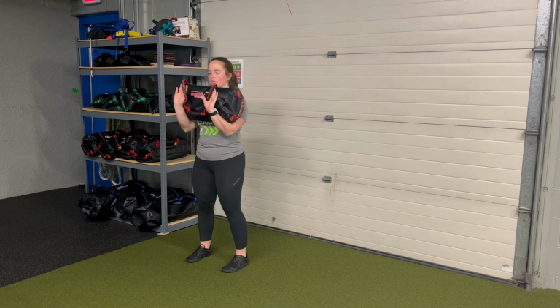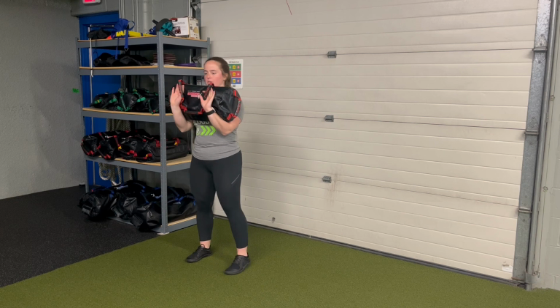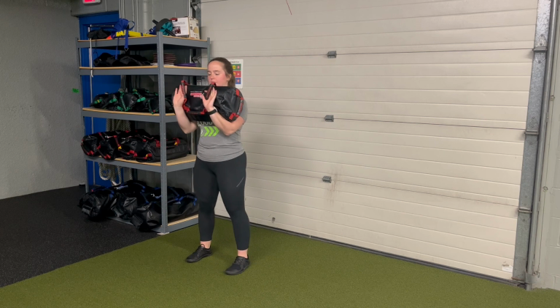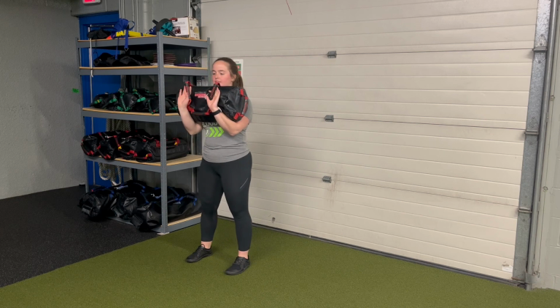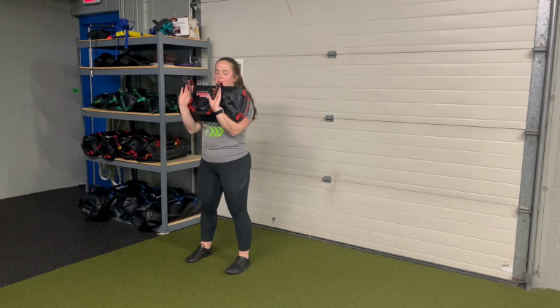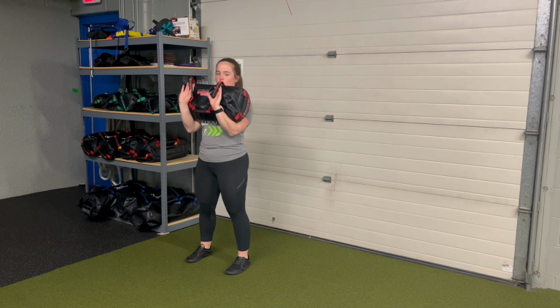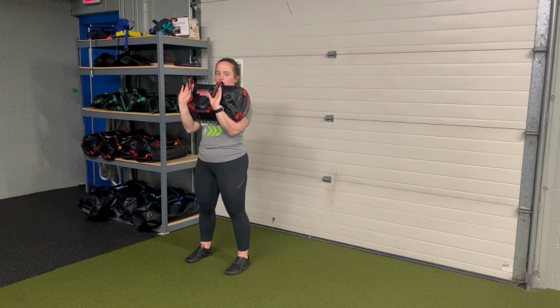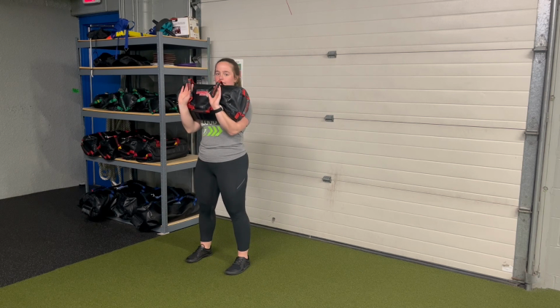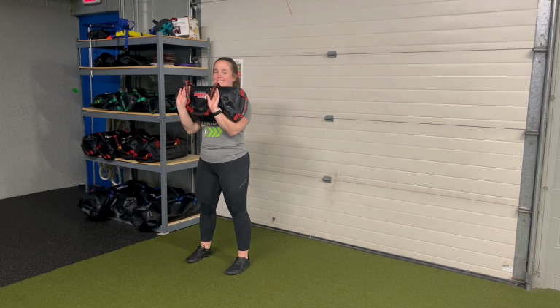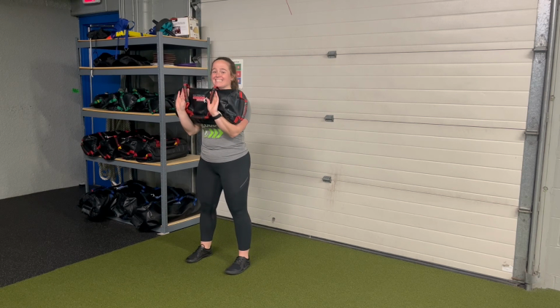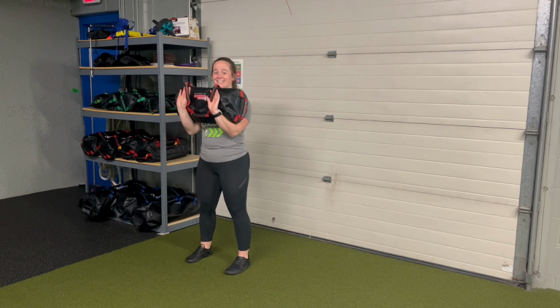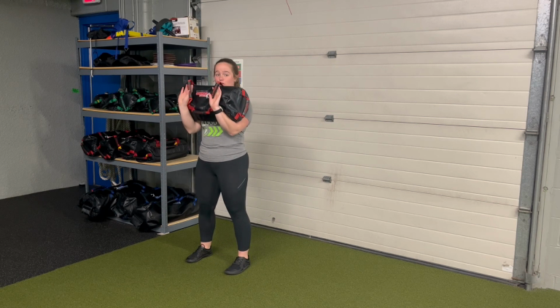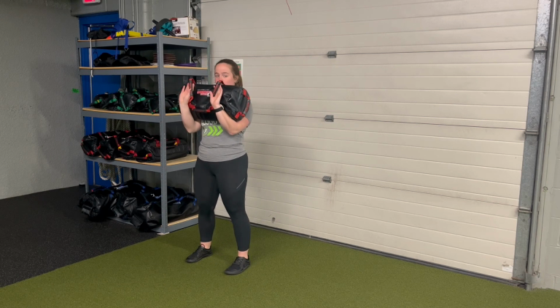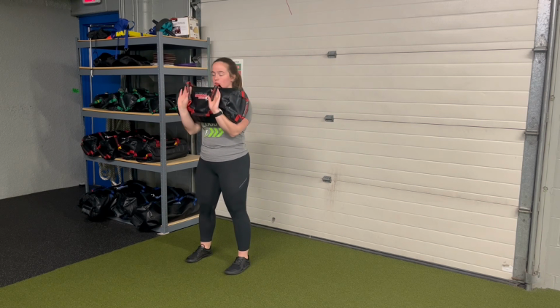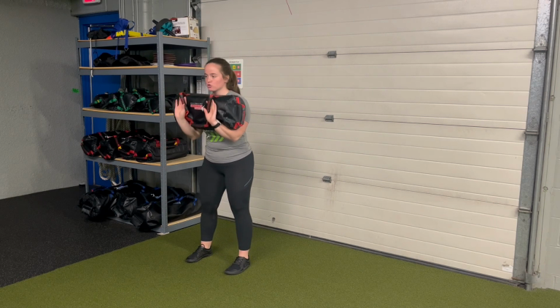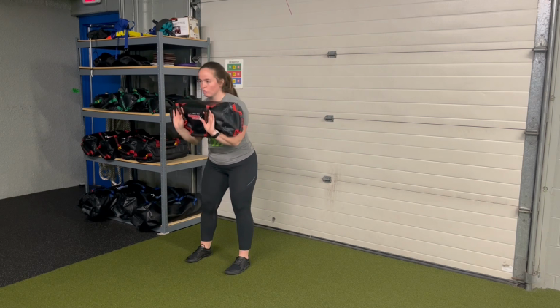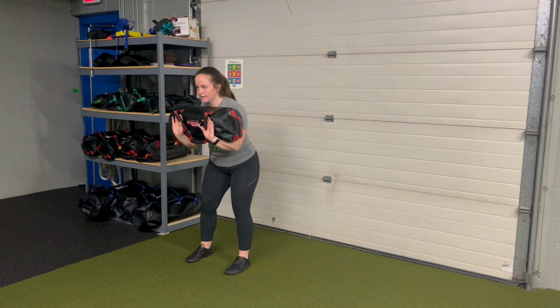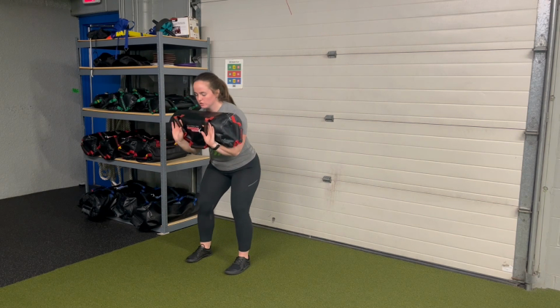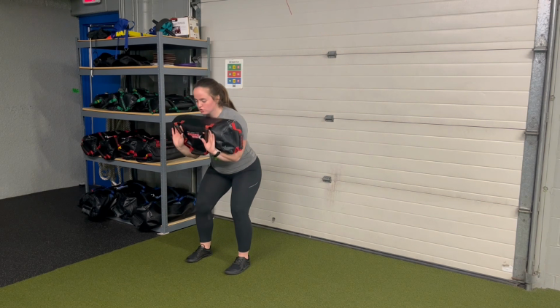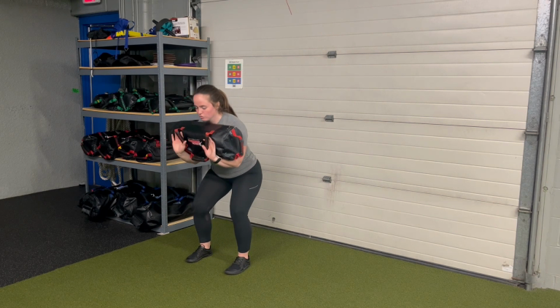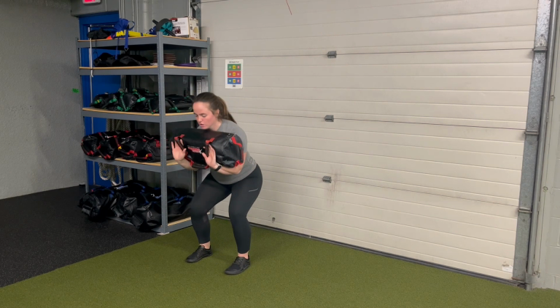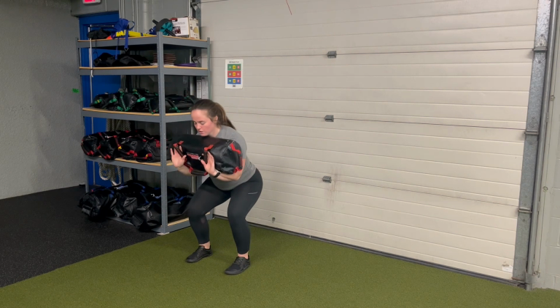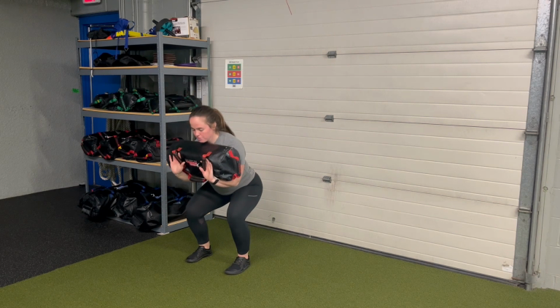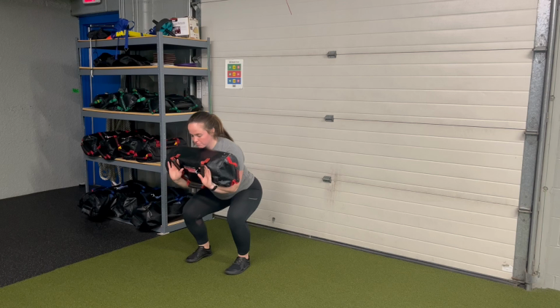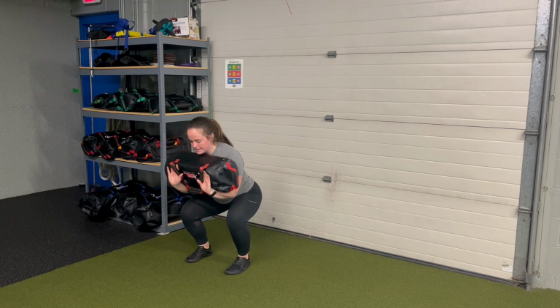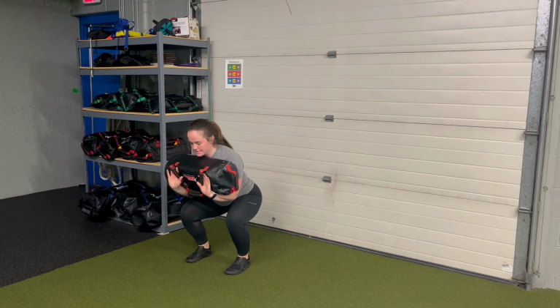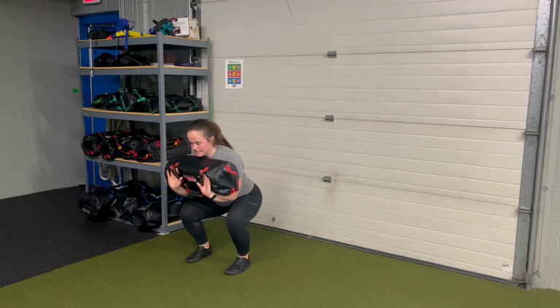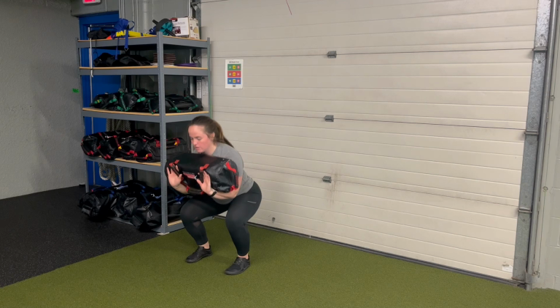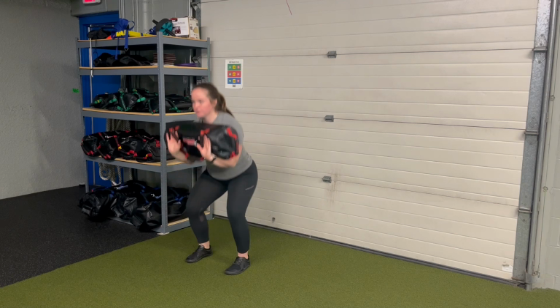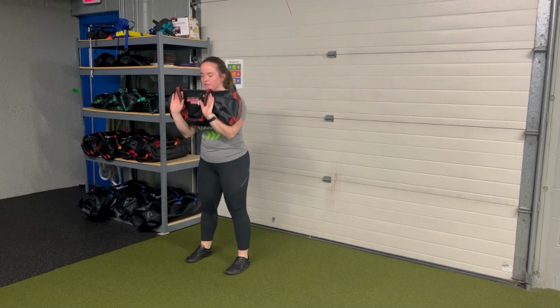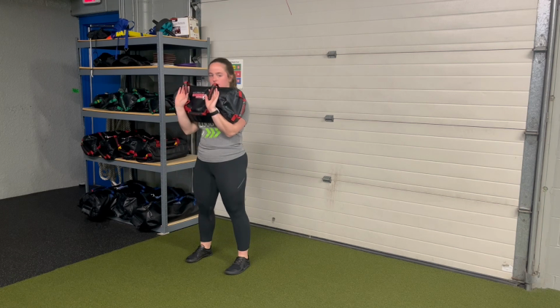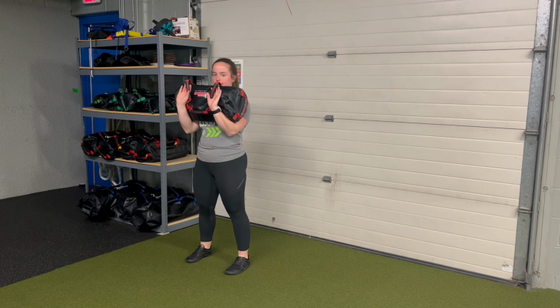From there, I'm going to set my squat stance. Eccentric — I'm controlling: two, three, the down, stand.